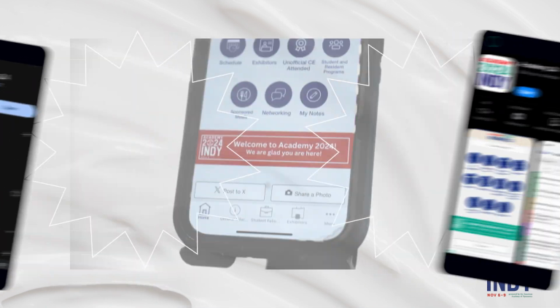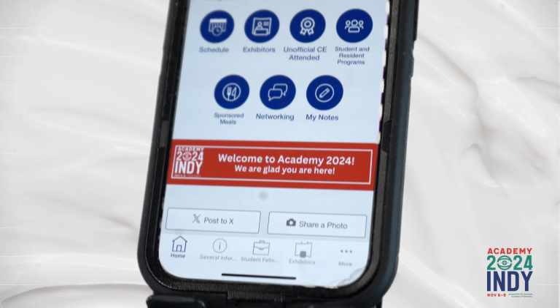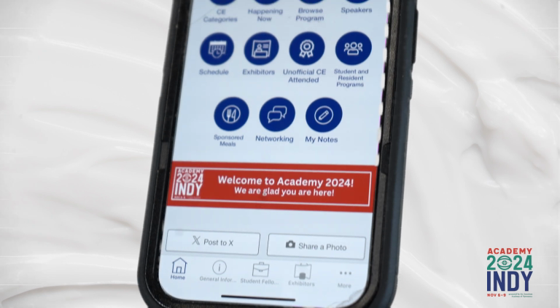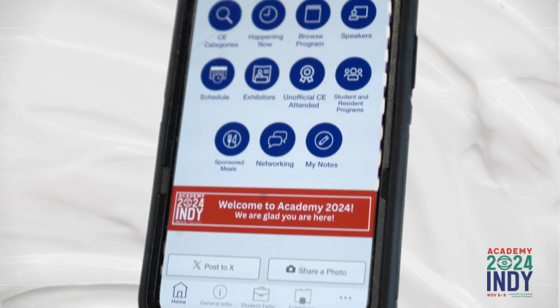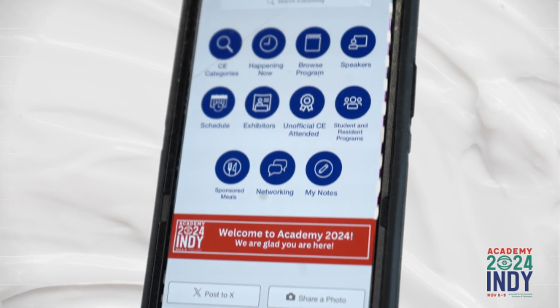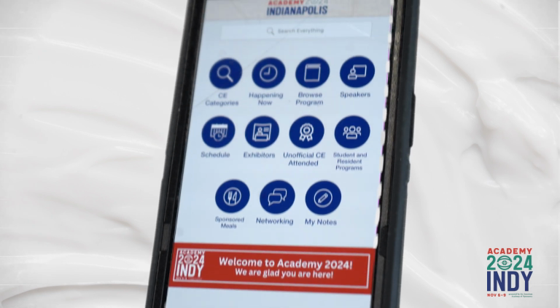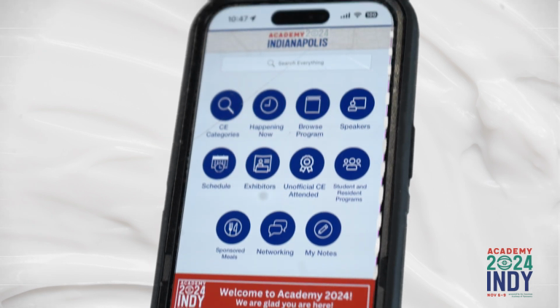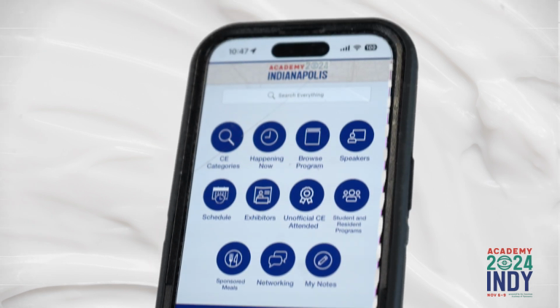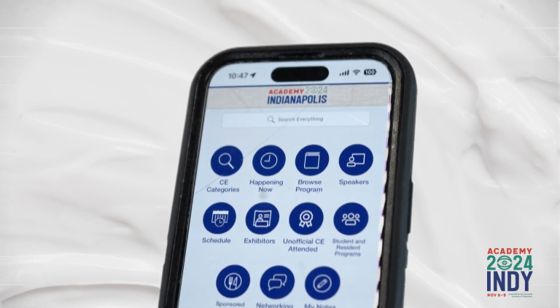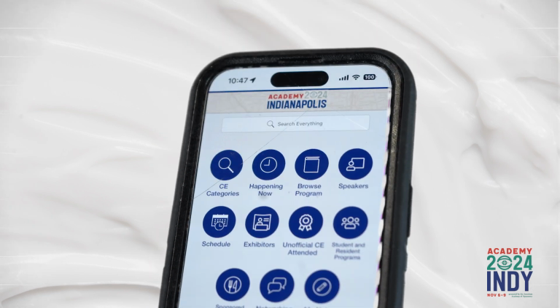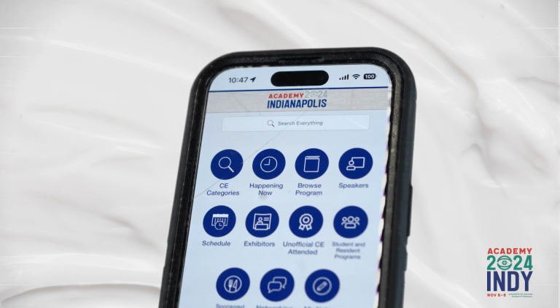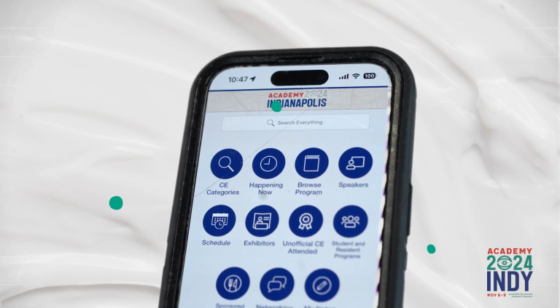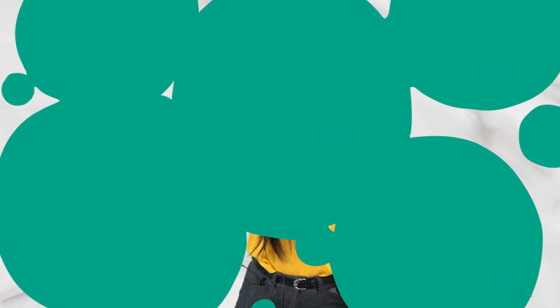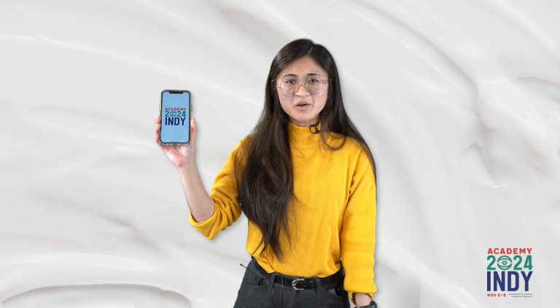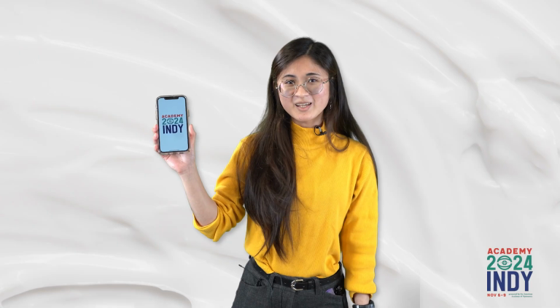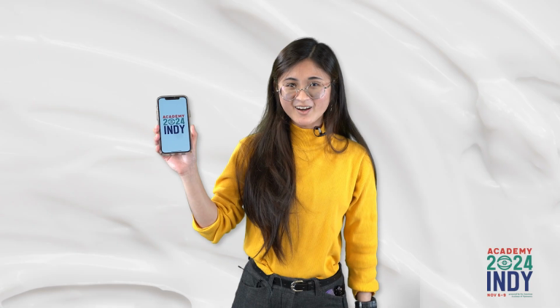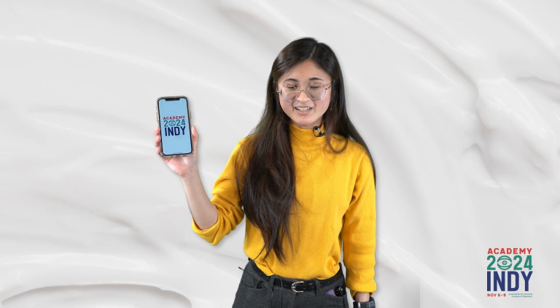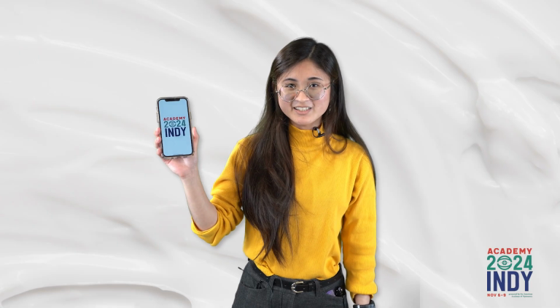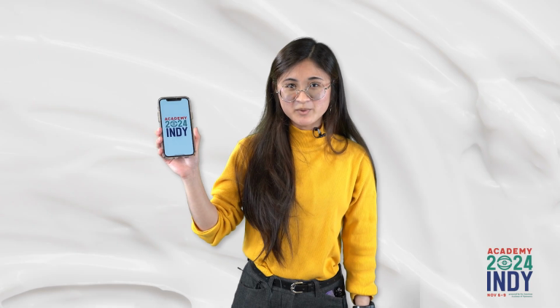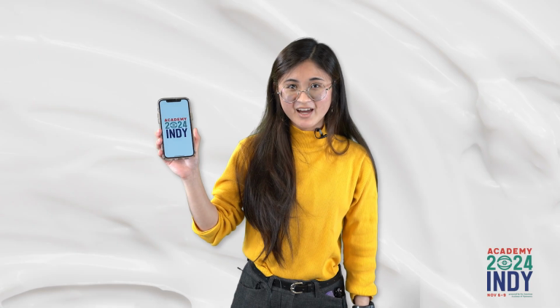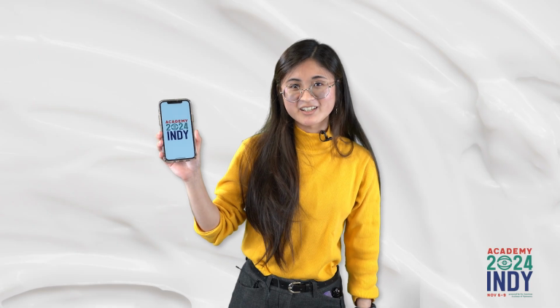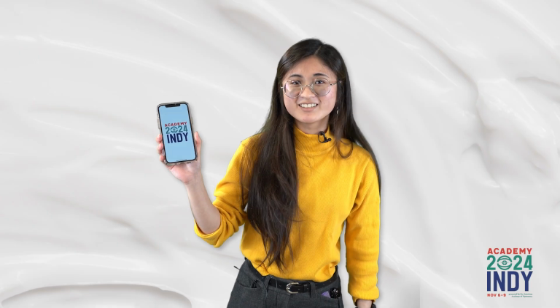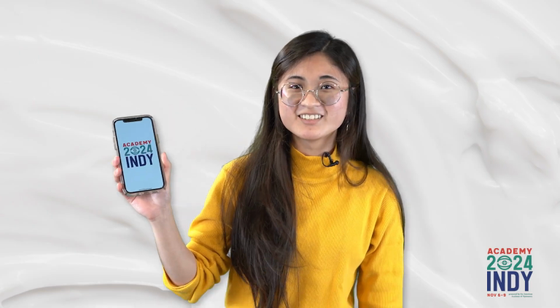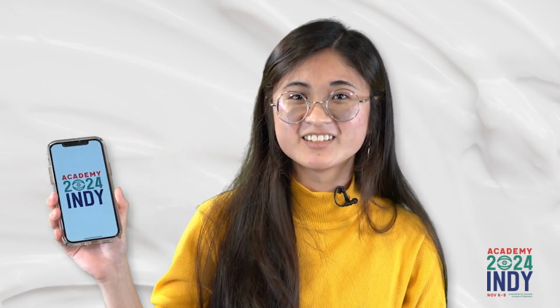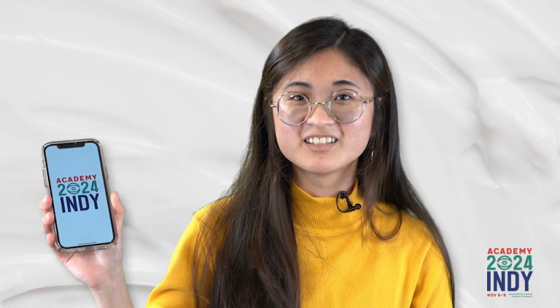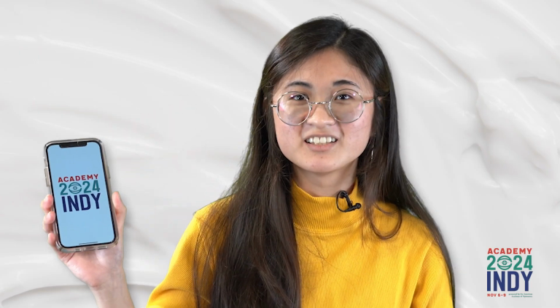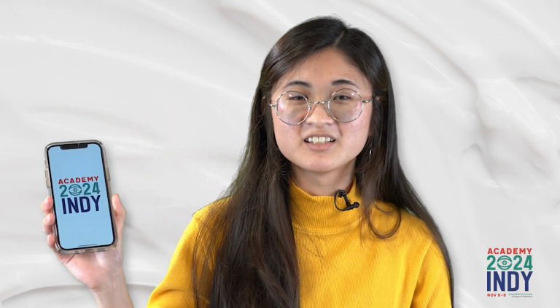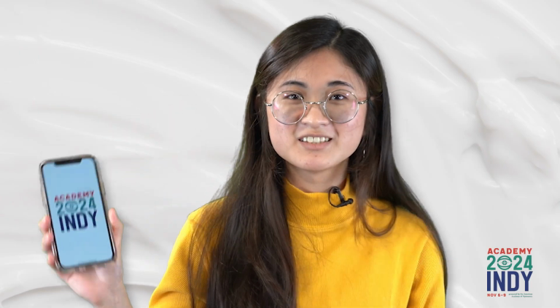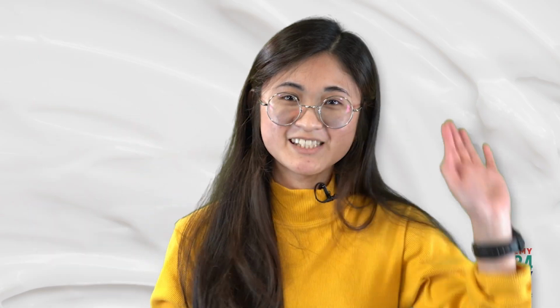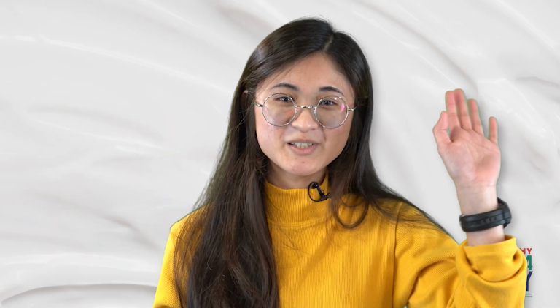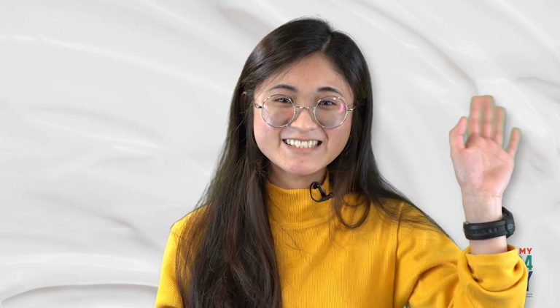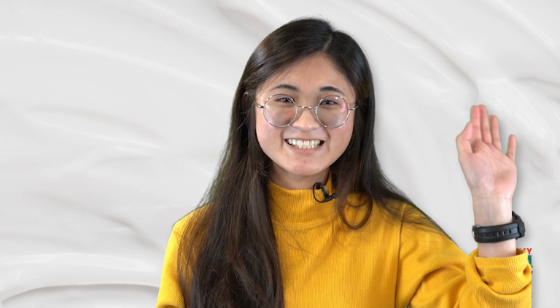The Academy 2024 Indy app — don't be caught in Indy without it! See you in Indy!